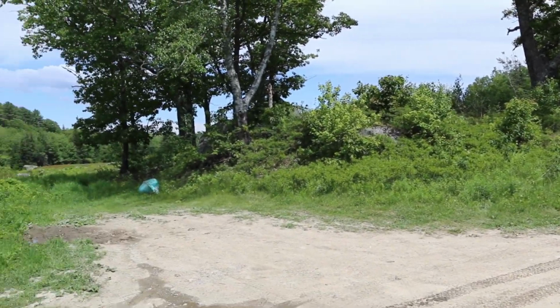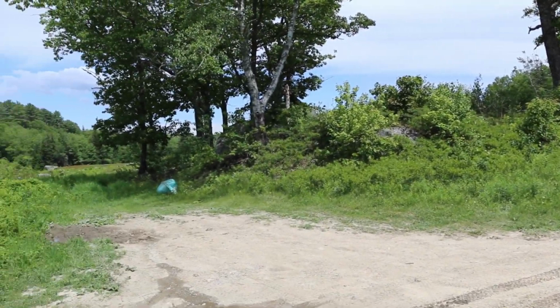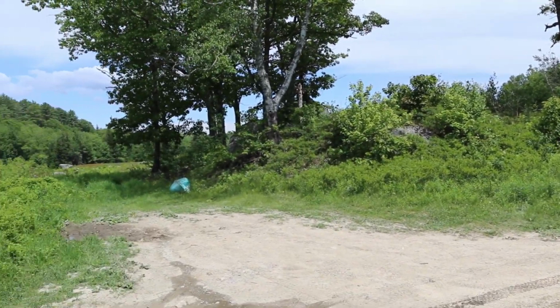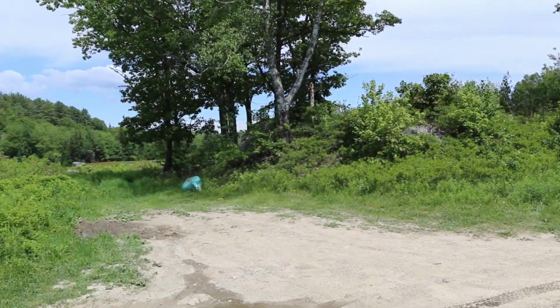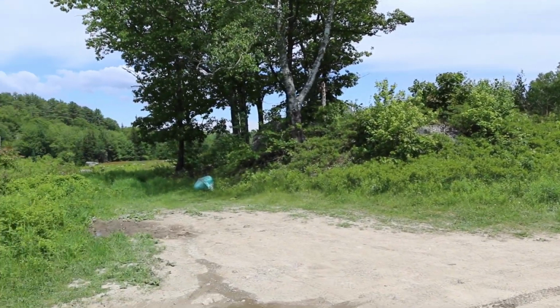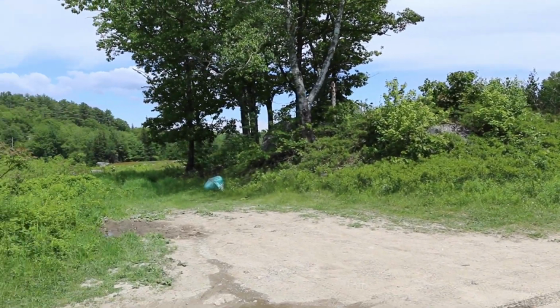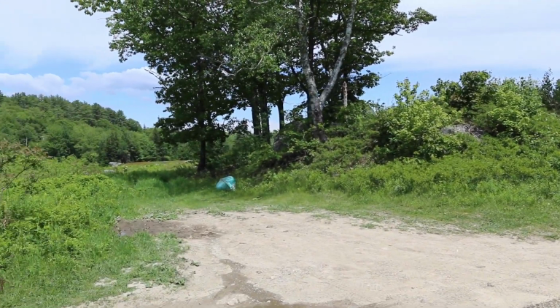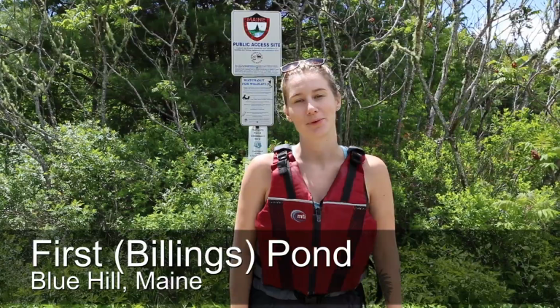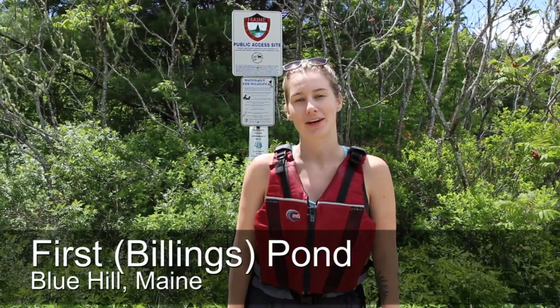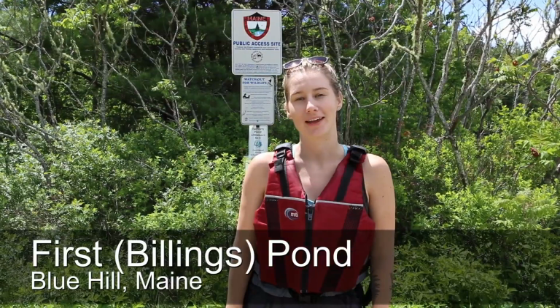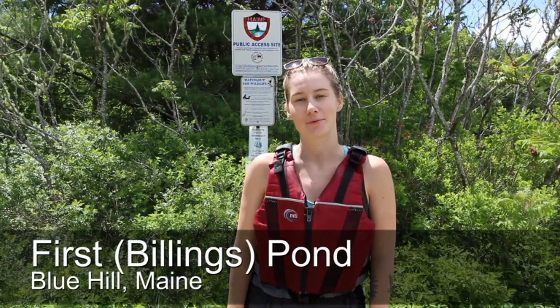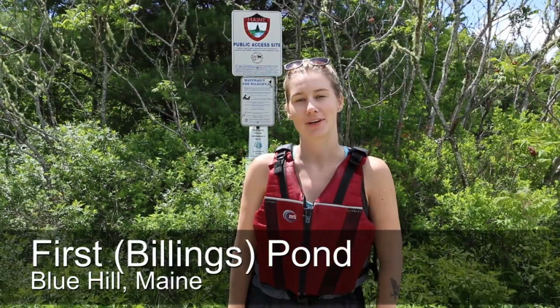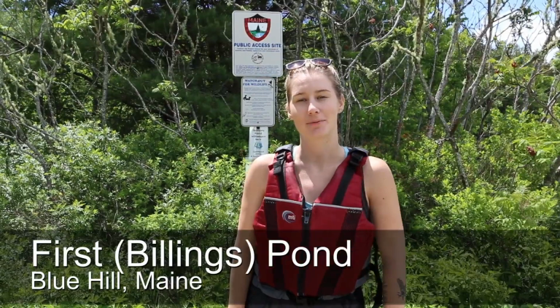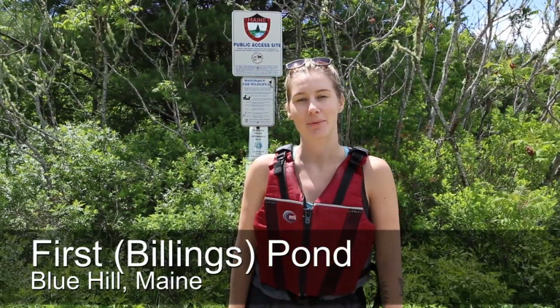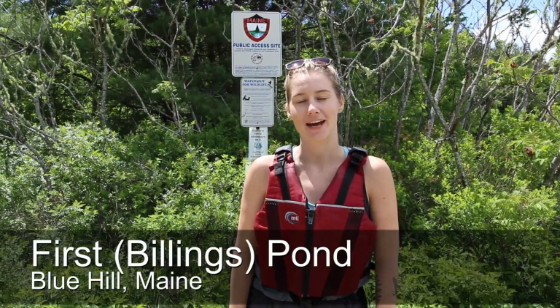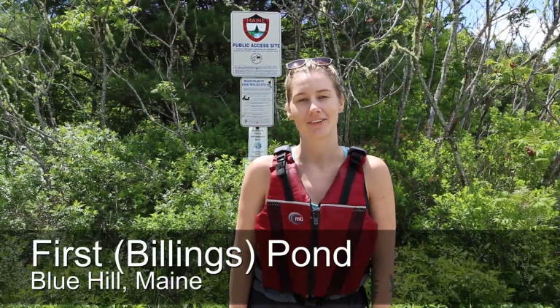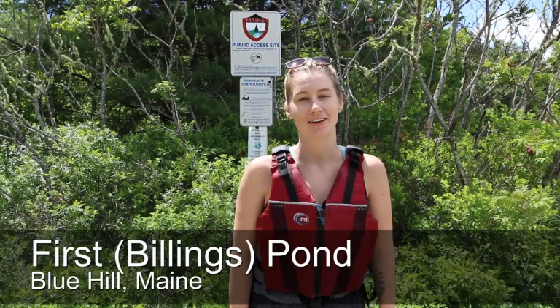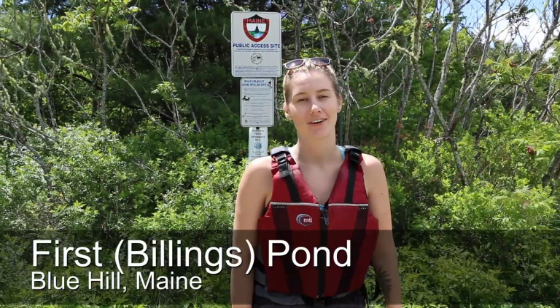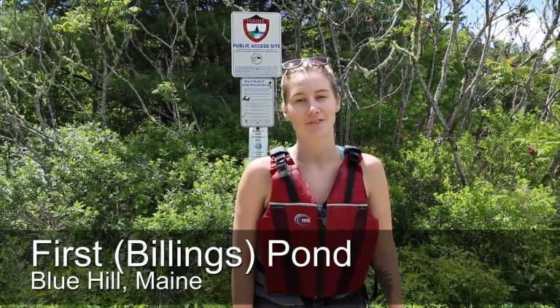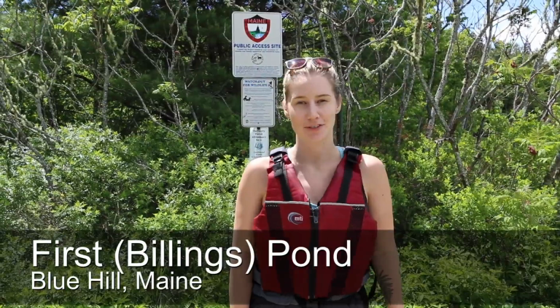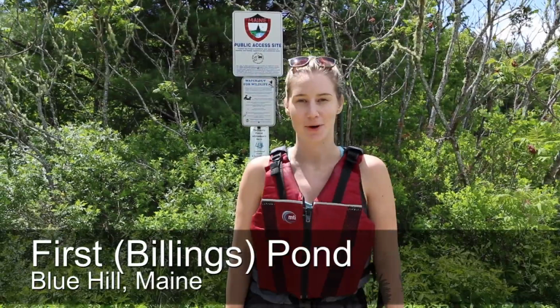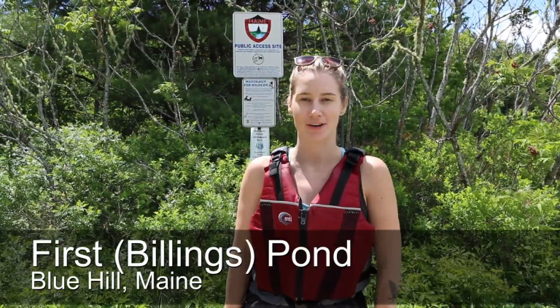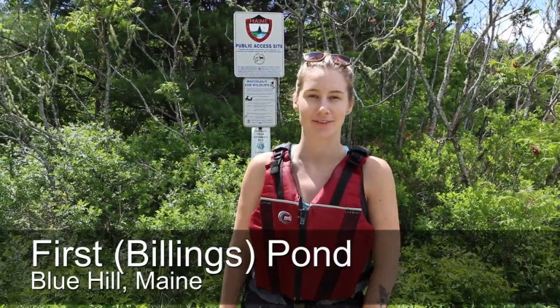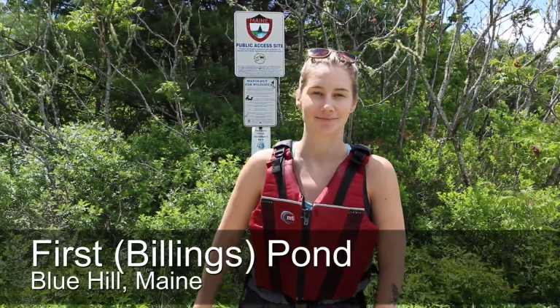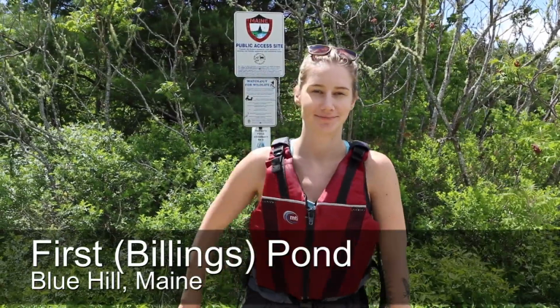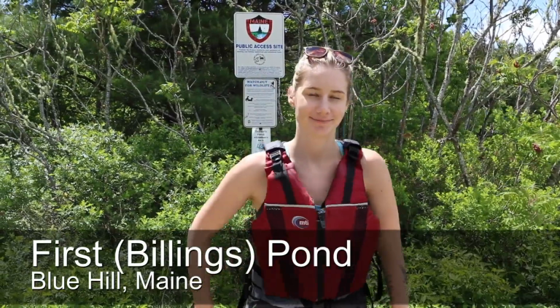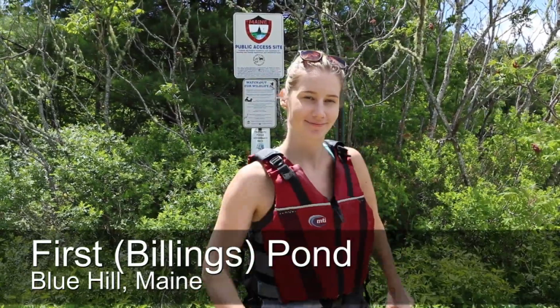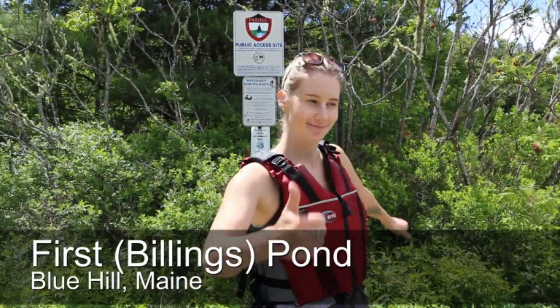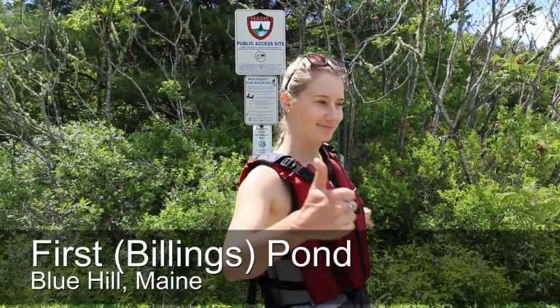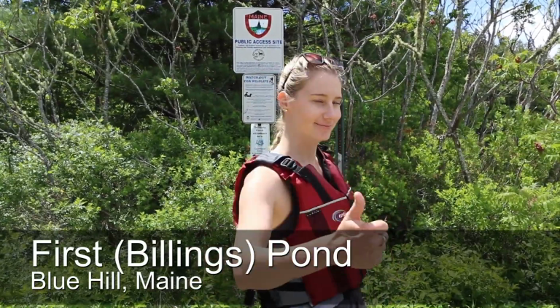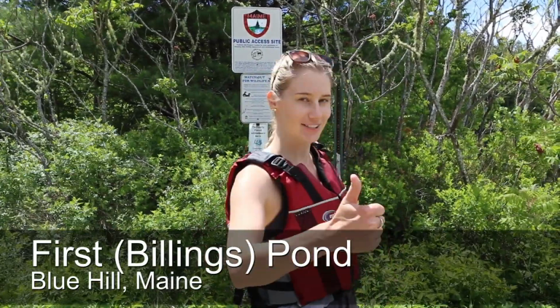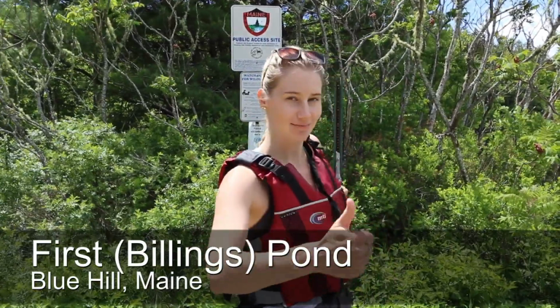Today we're in the town of Blue Hill and we're going to be paddling on First Pond. Let's go!